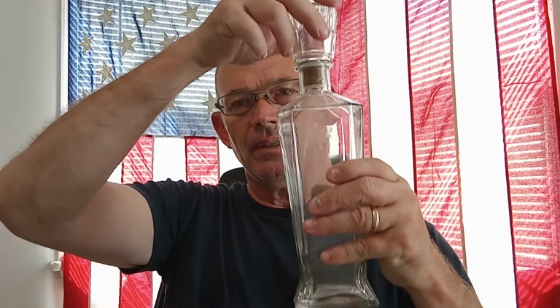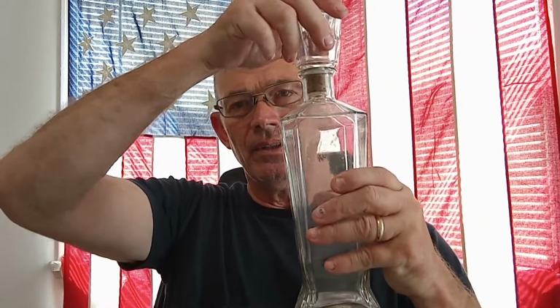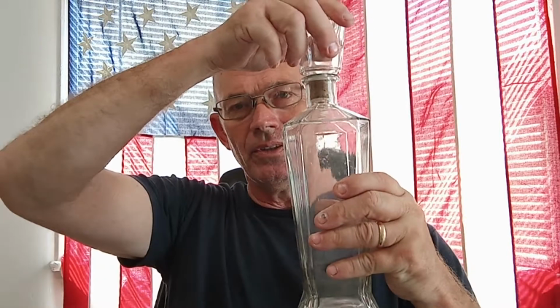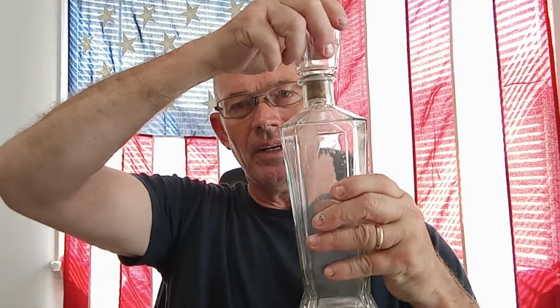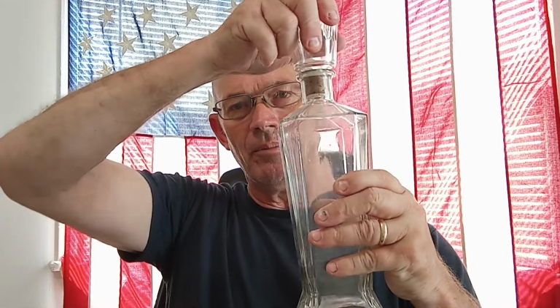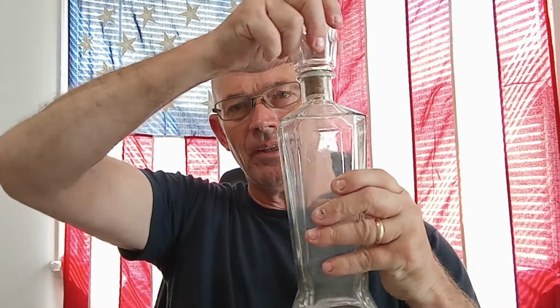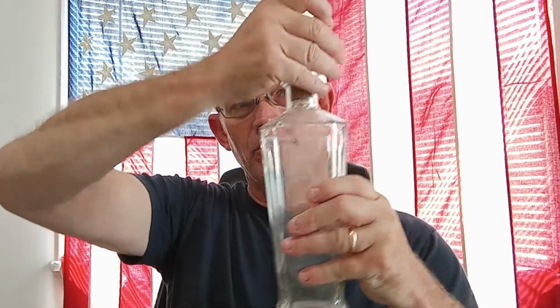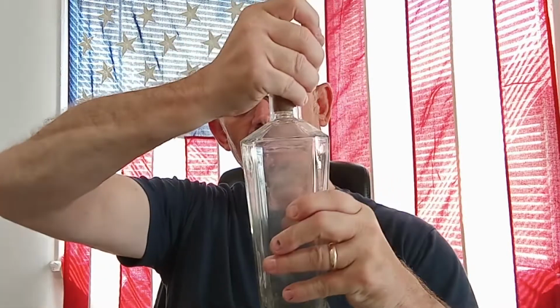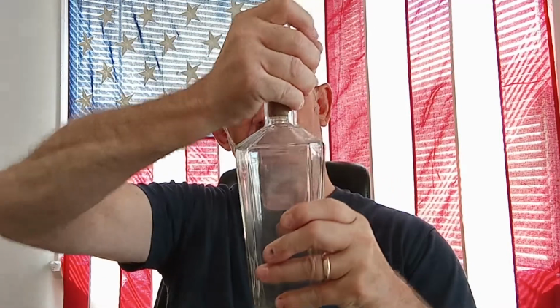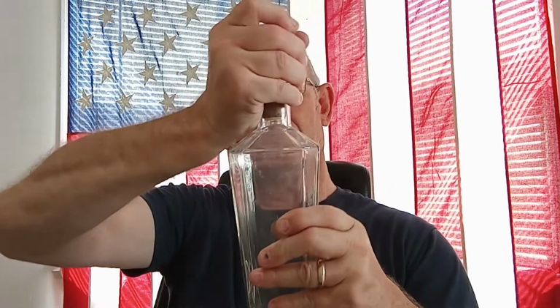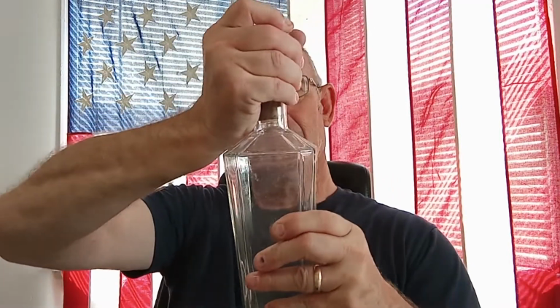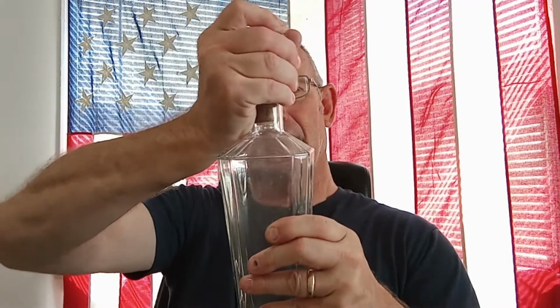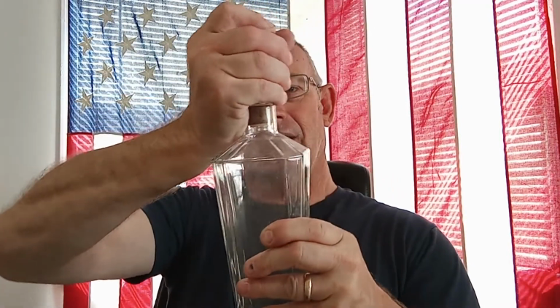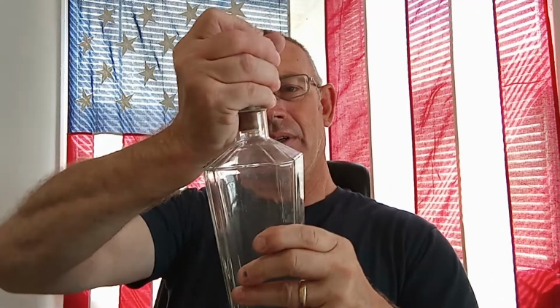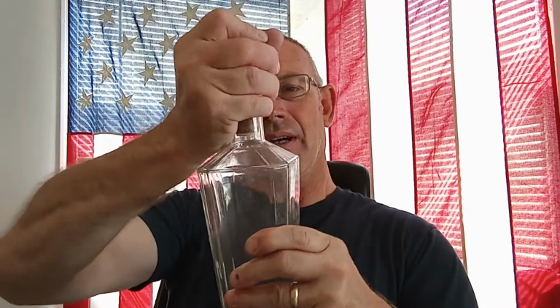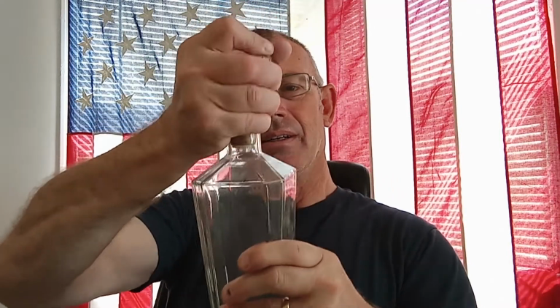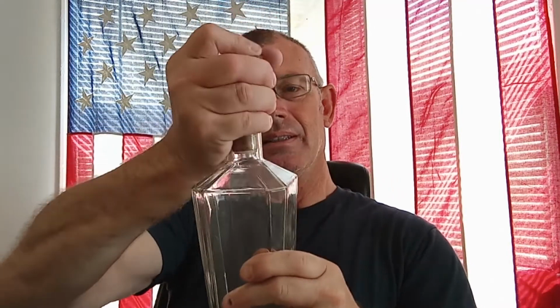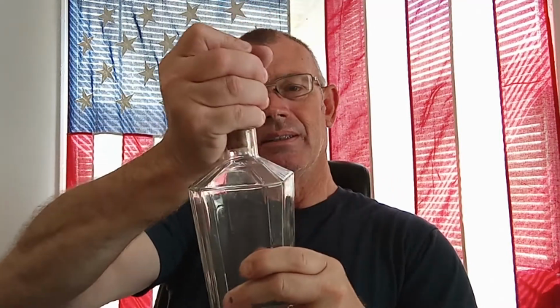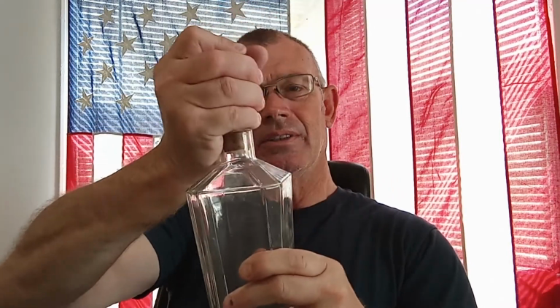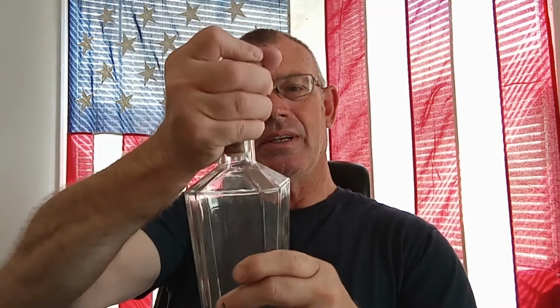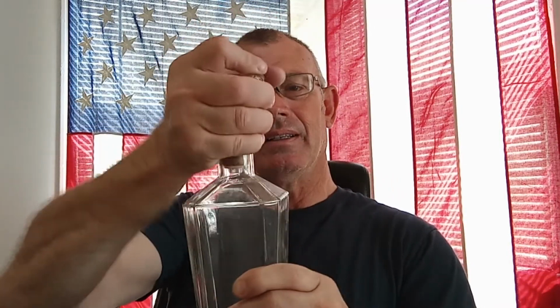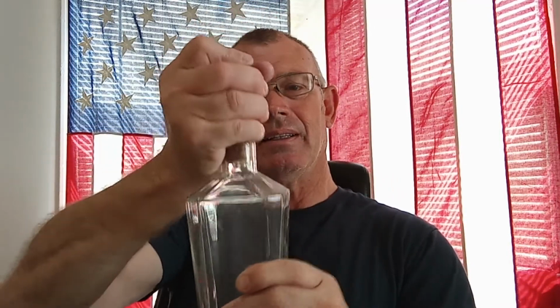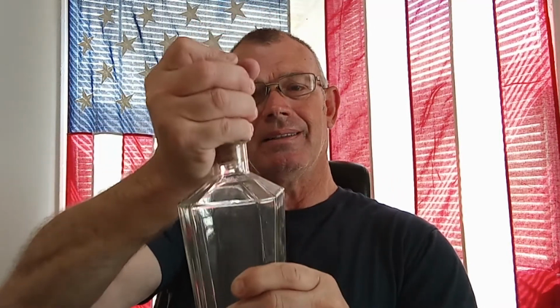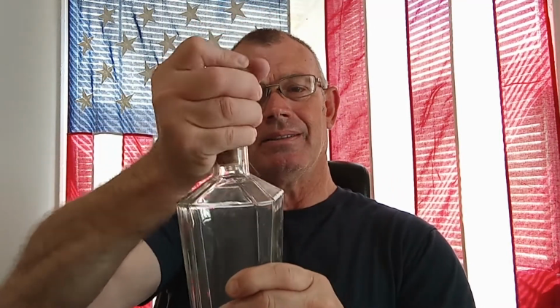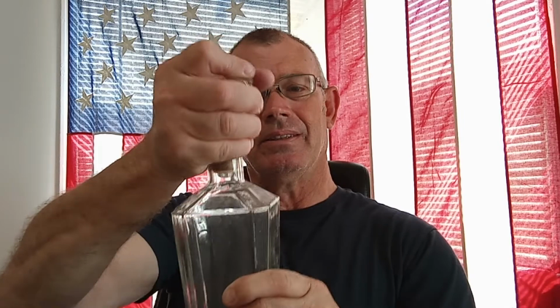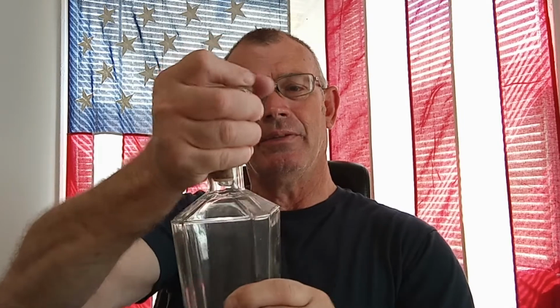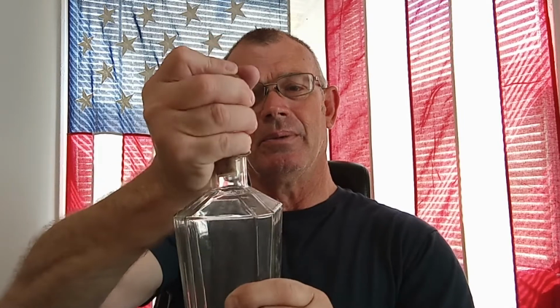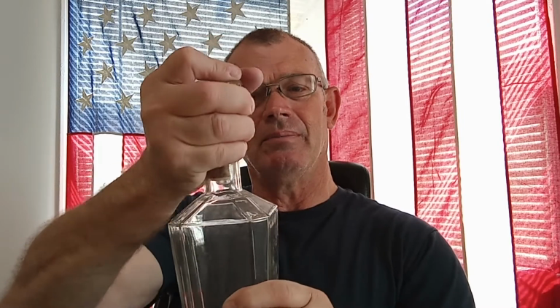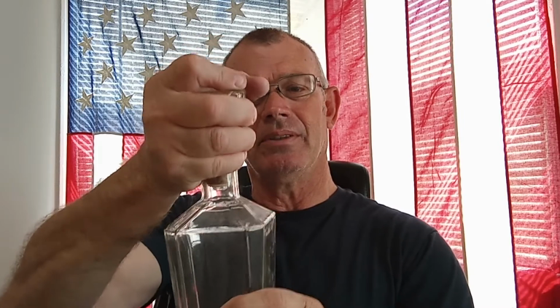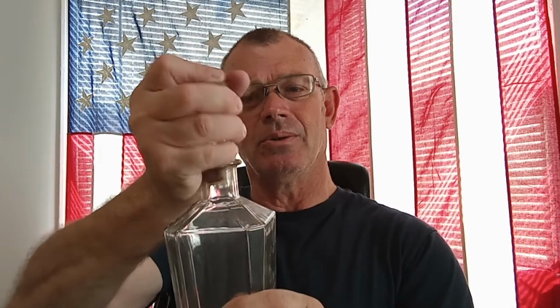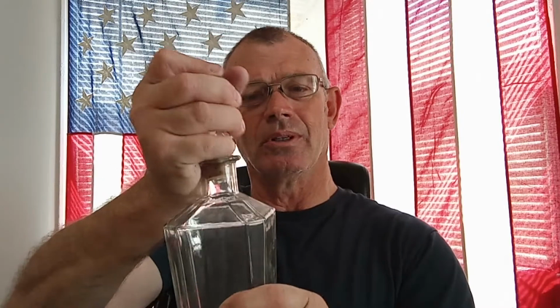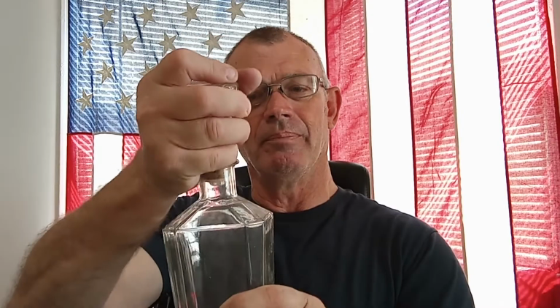Here's another item I think was used to put their alcohol in. Let me see if I can get it off here without messing the cork up.